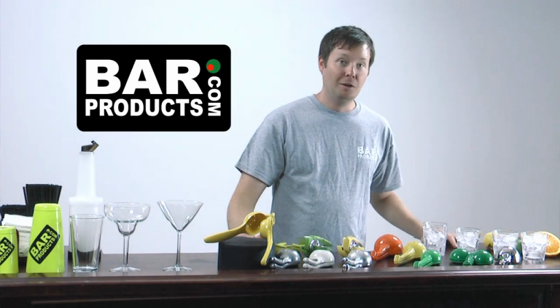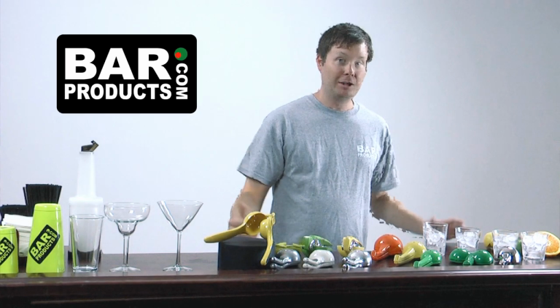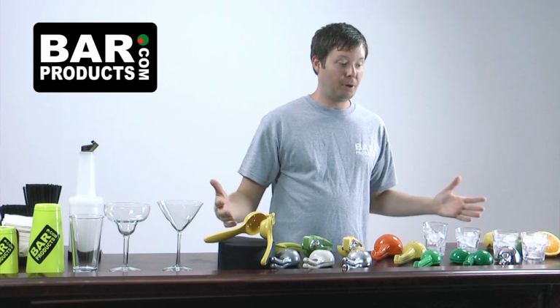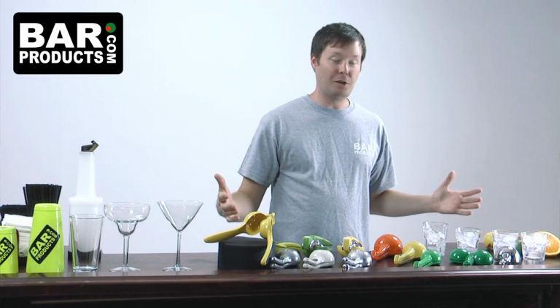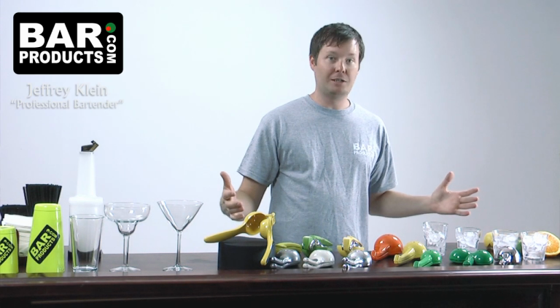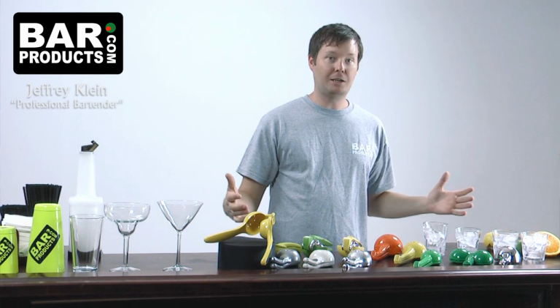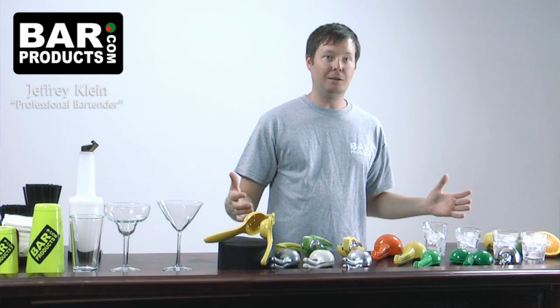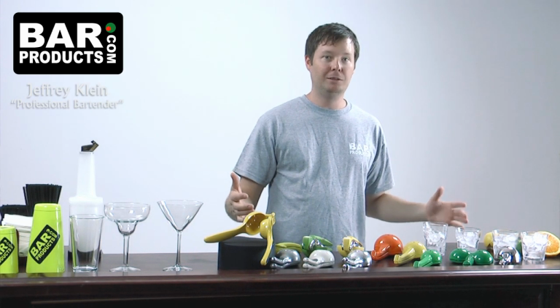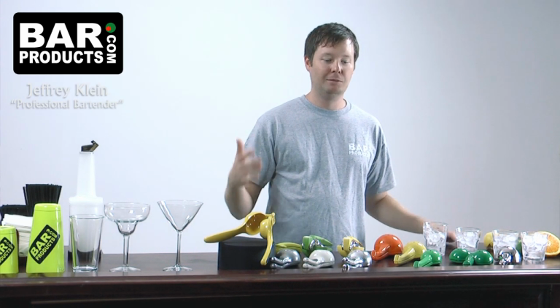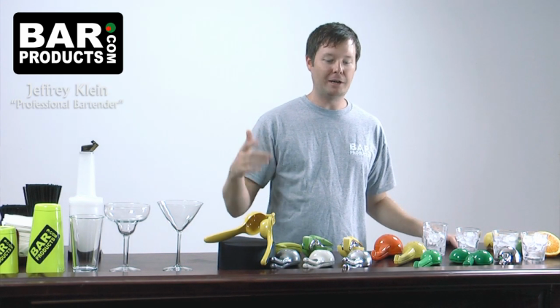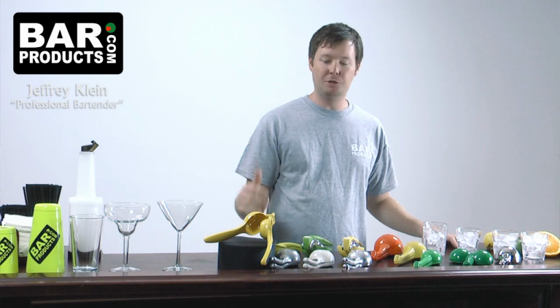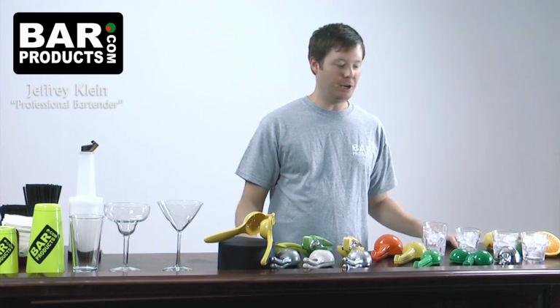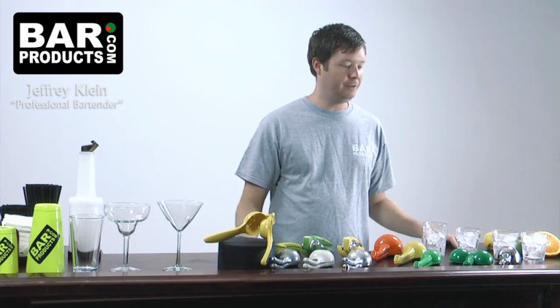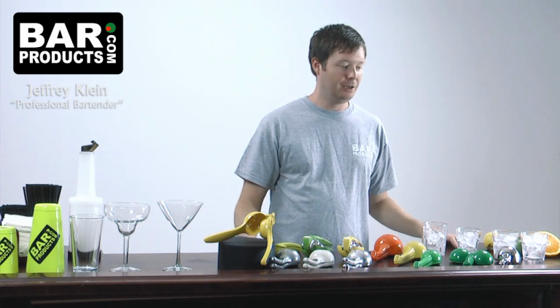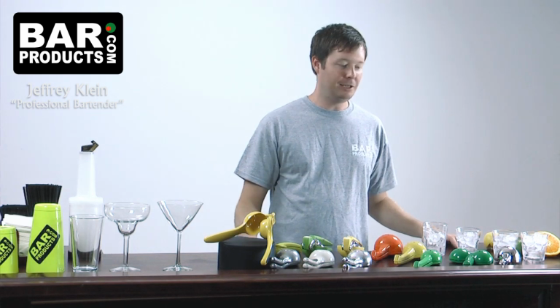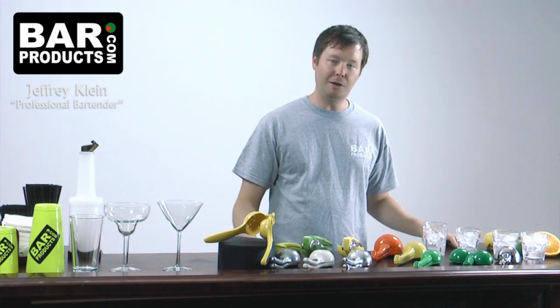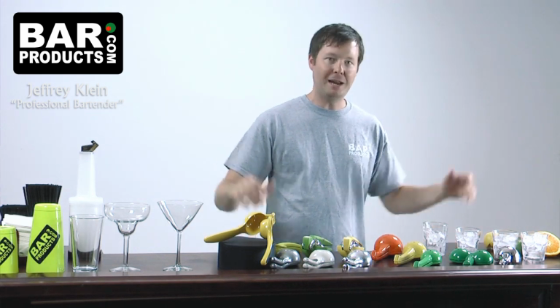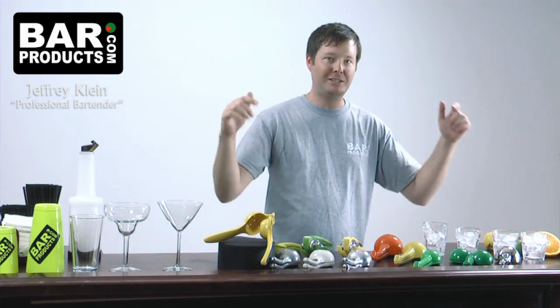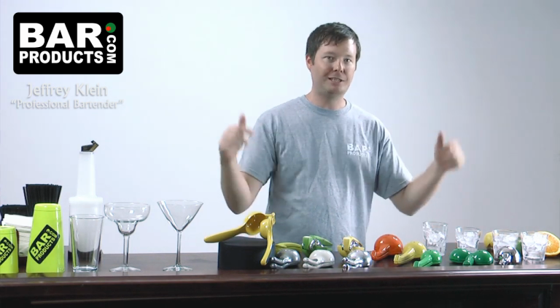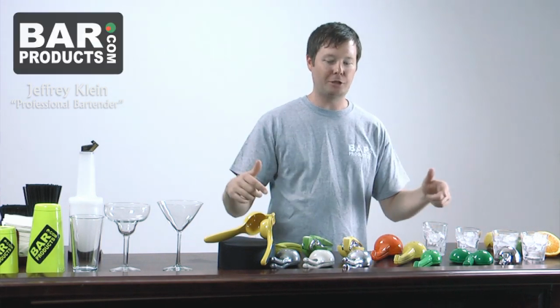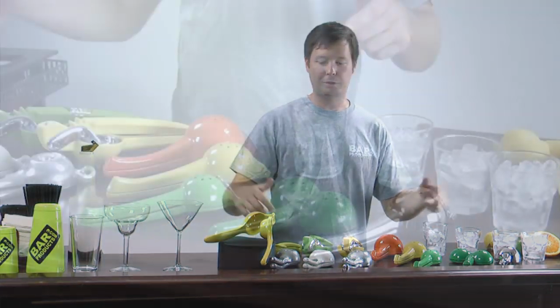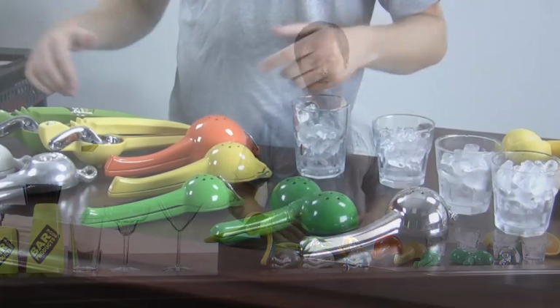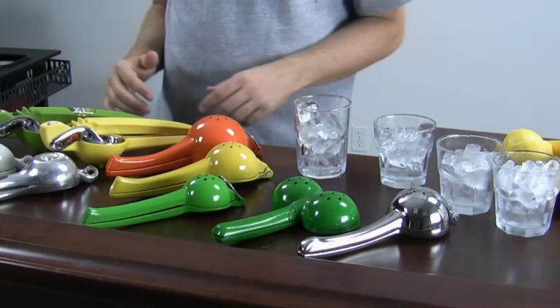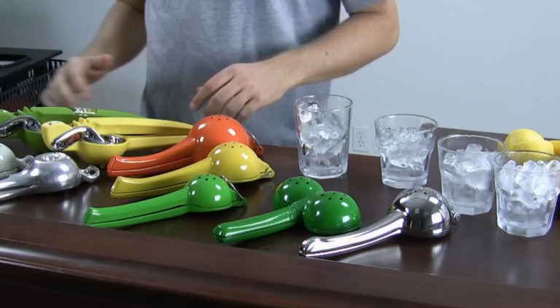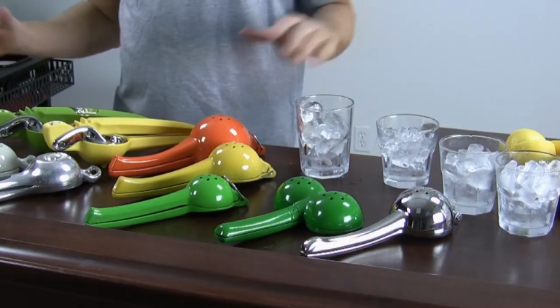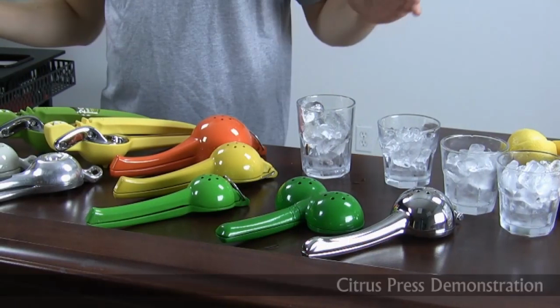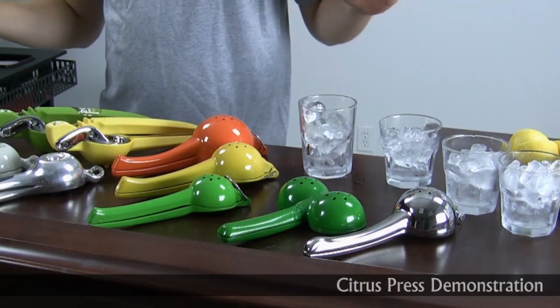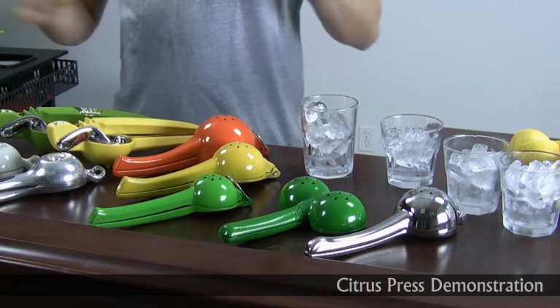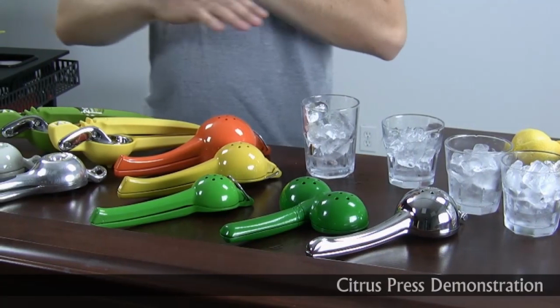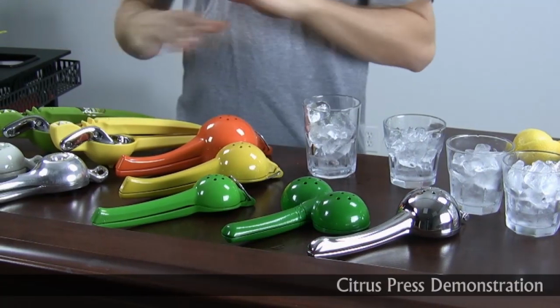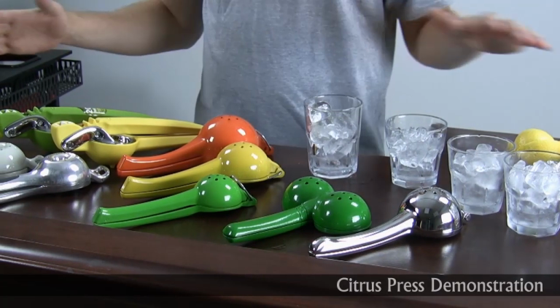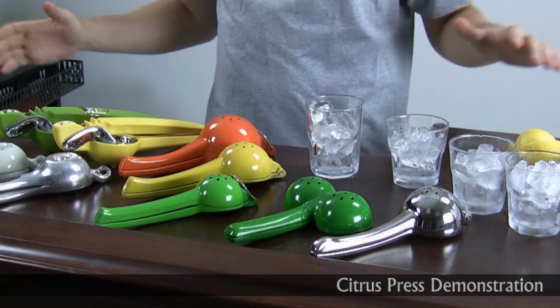Welcome to BarProducts.com. My name is Jeff and today we have citrus presses — and a lot of them.